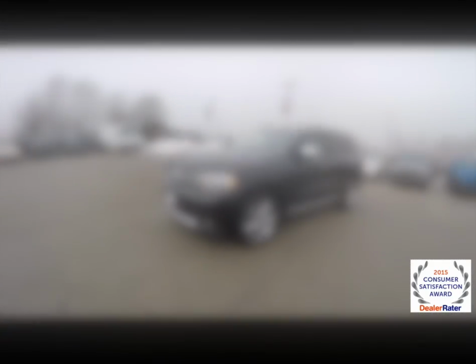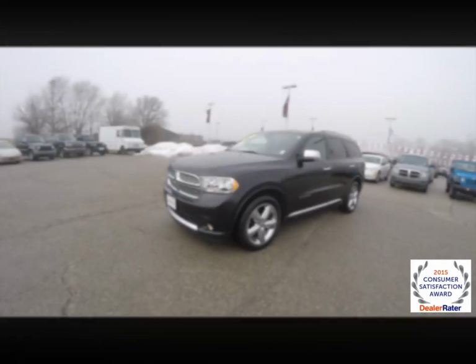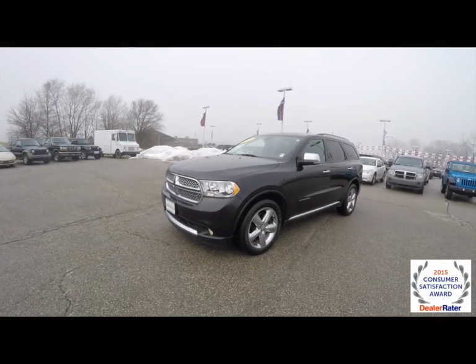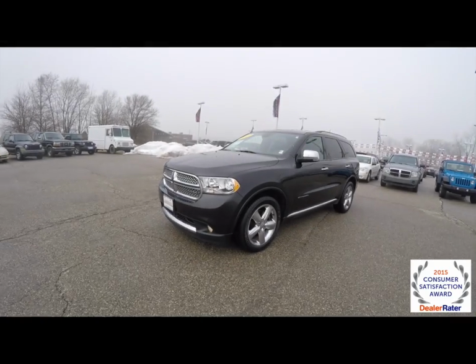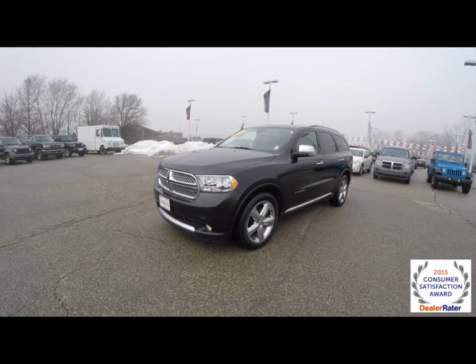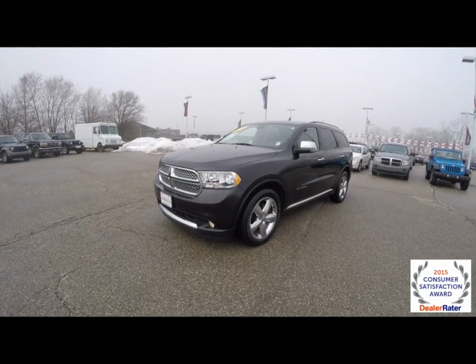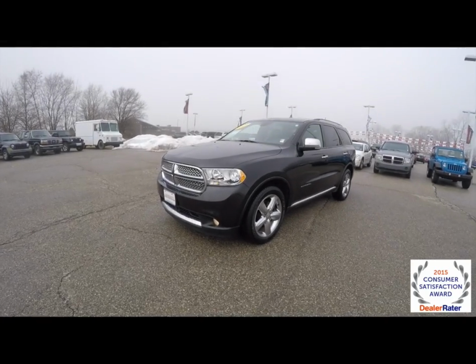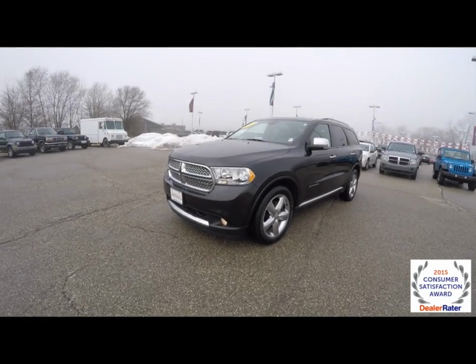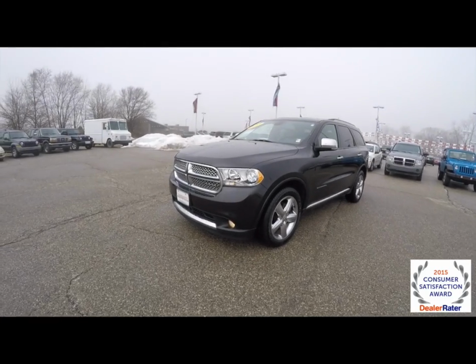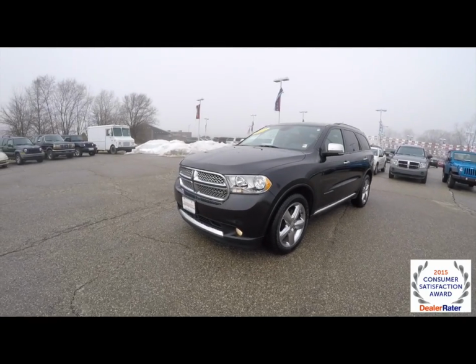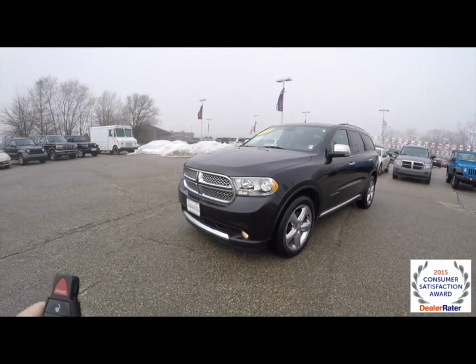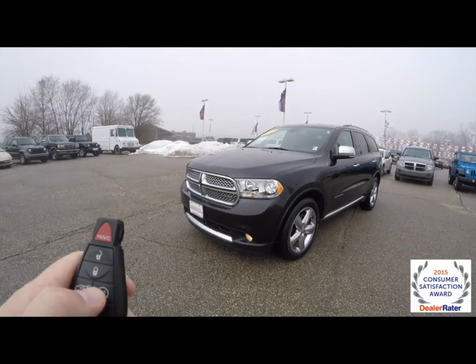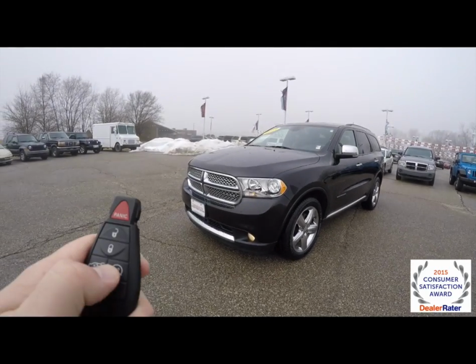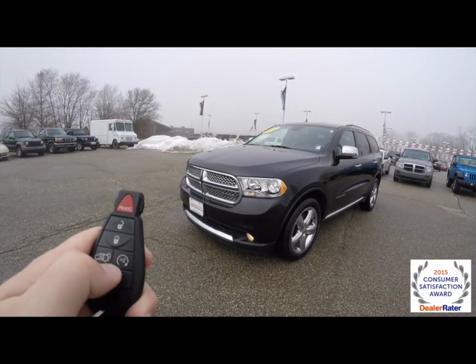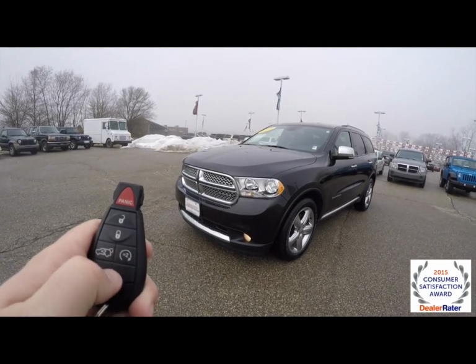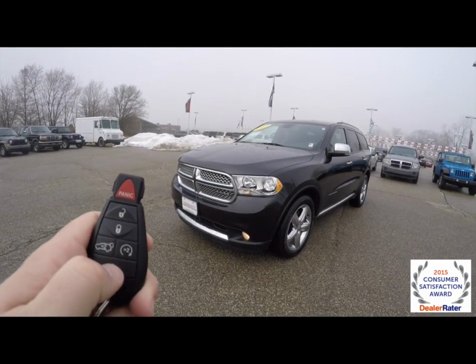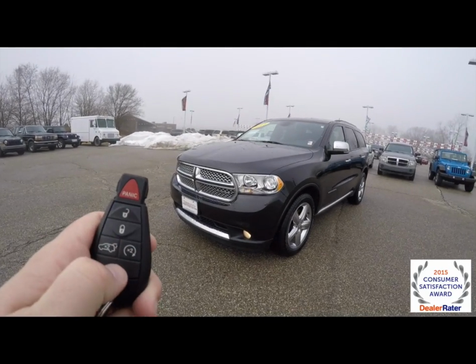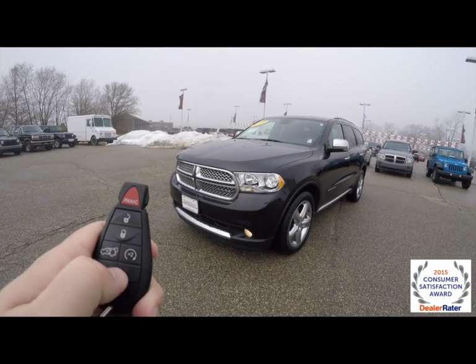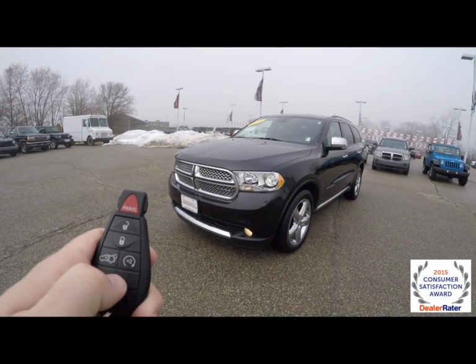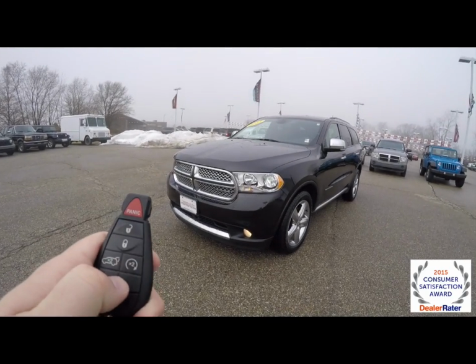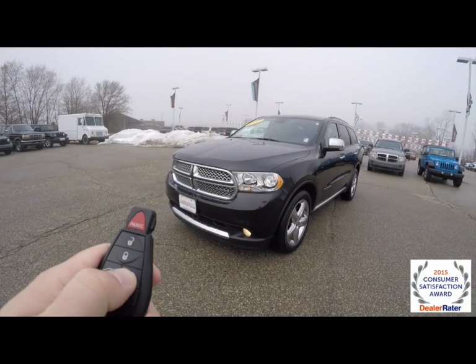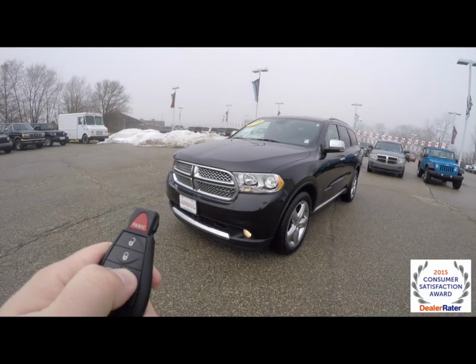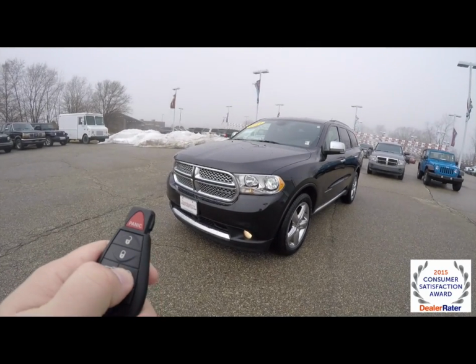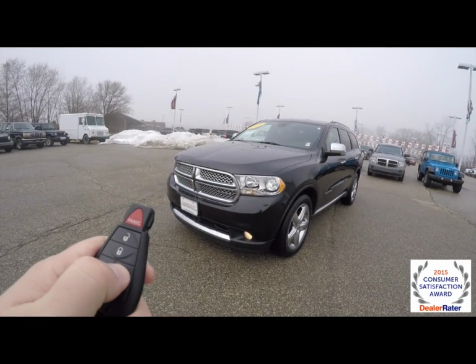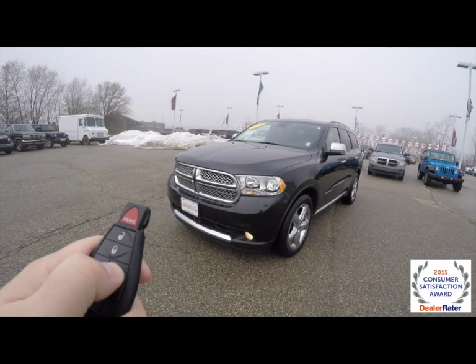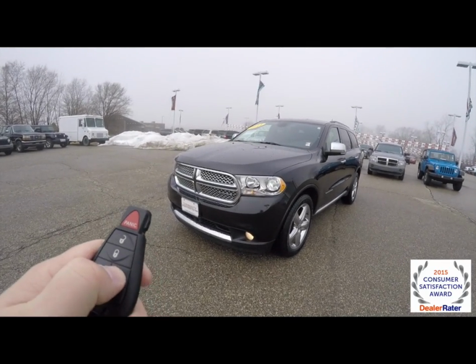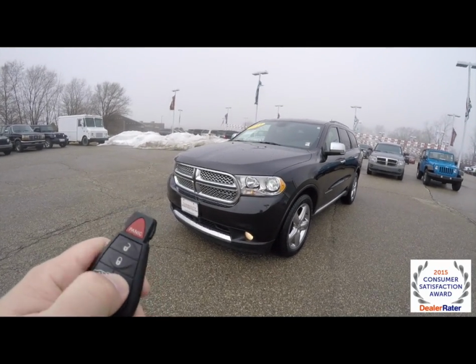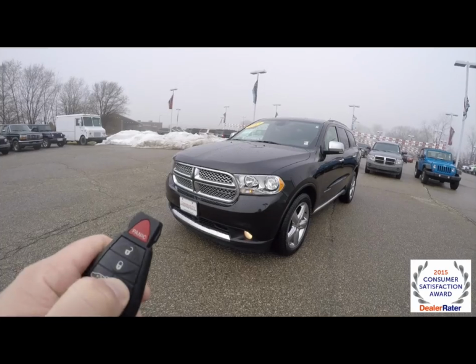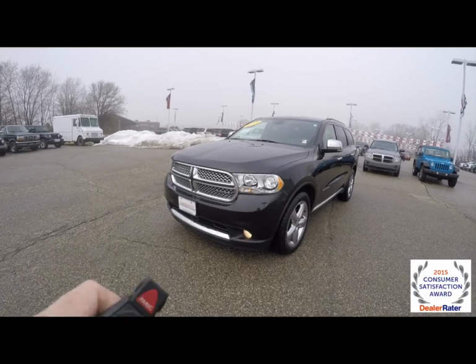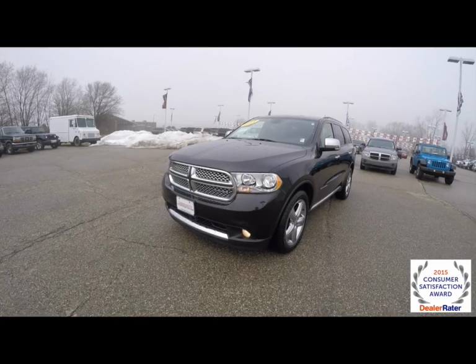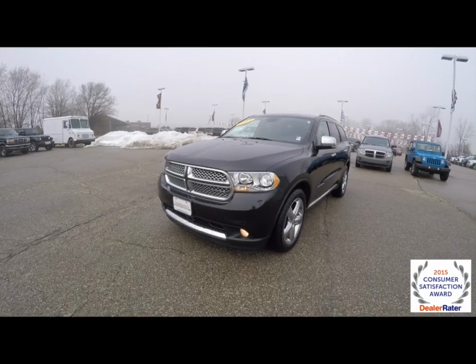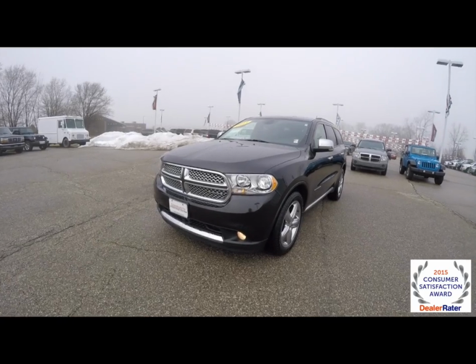To operate the remote start is easy. Just locate the remote start button and double press on it on the key fob.